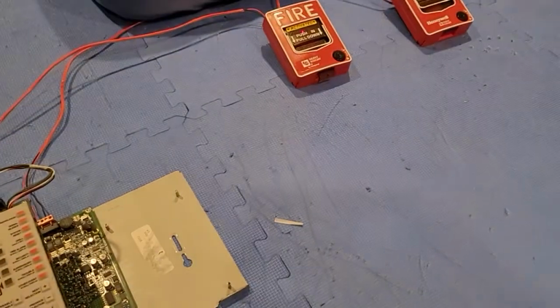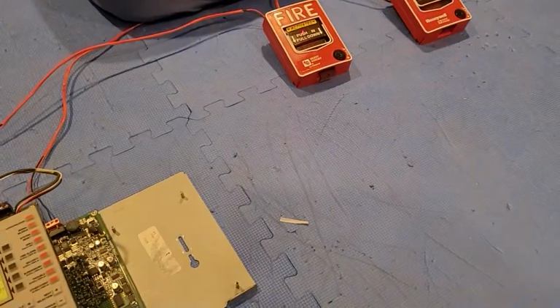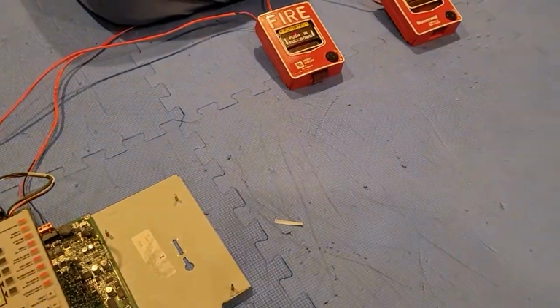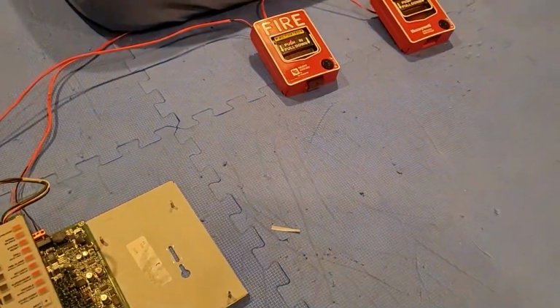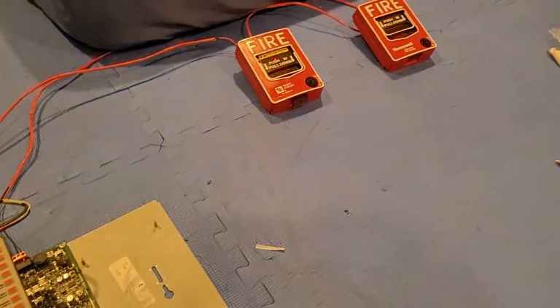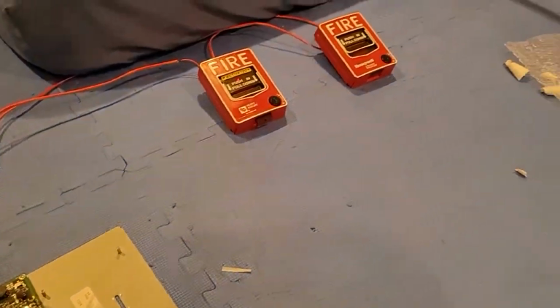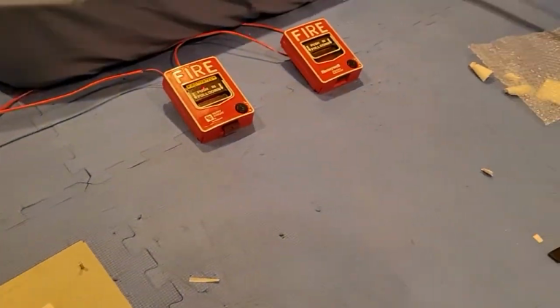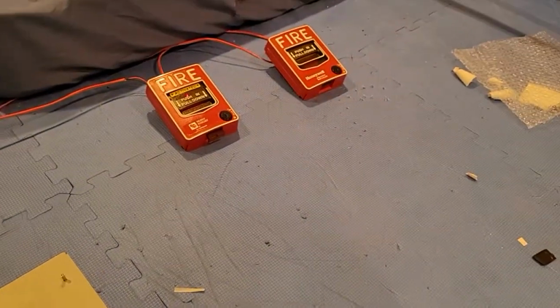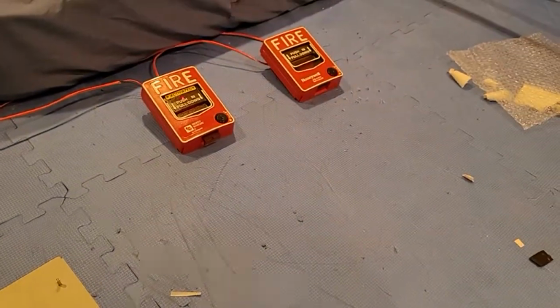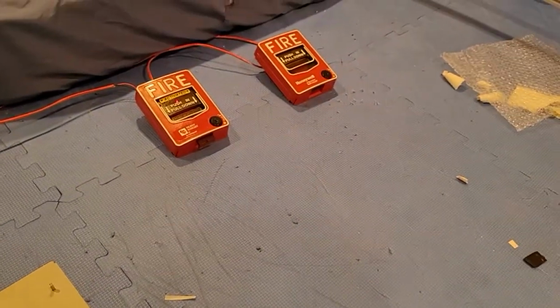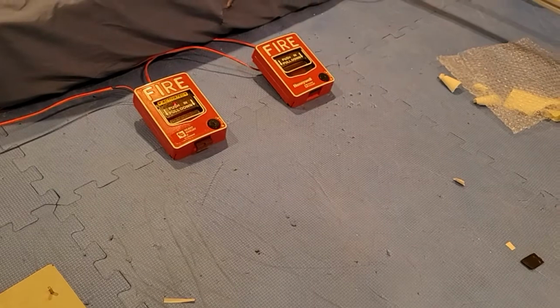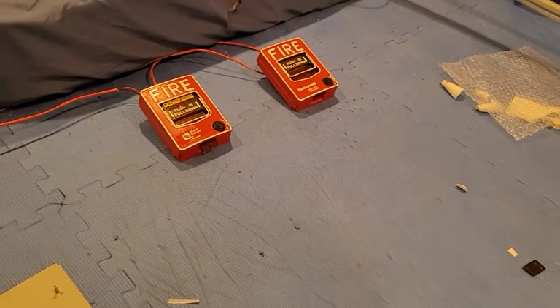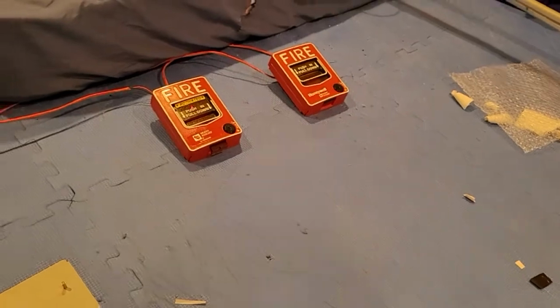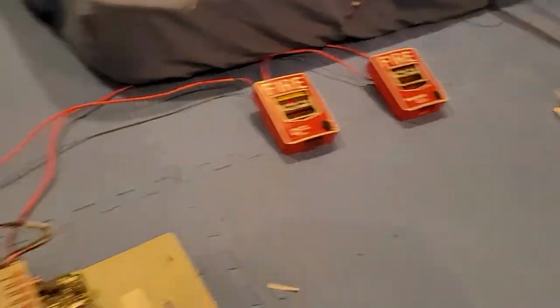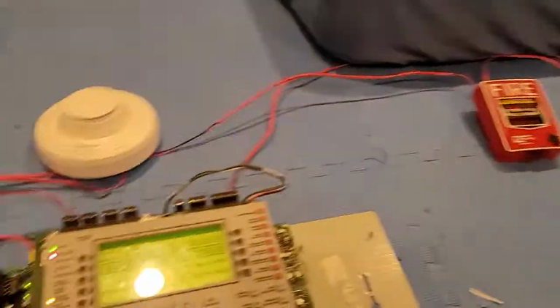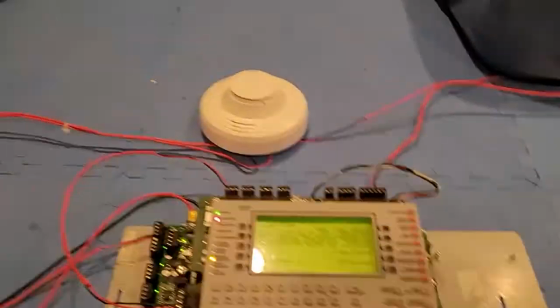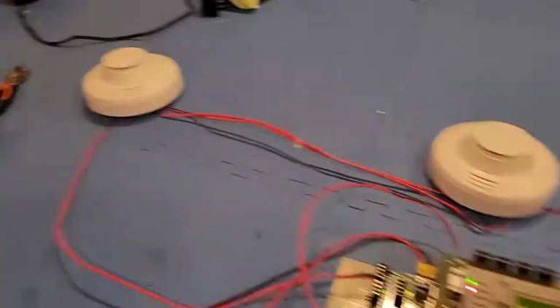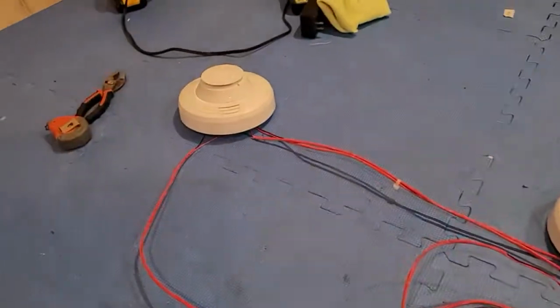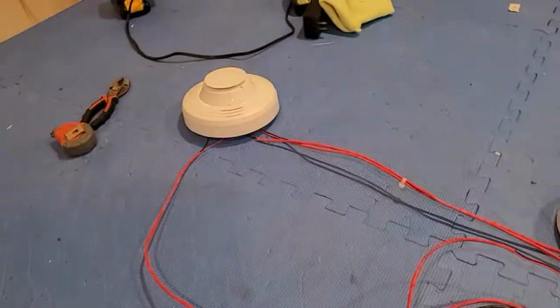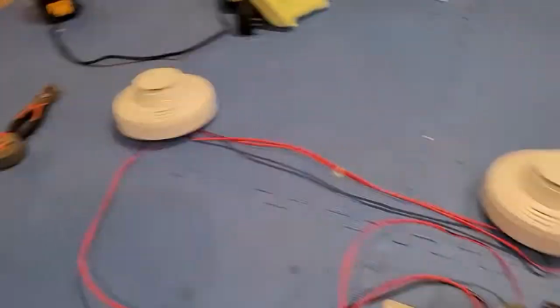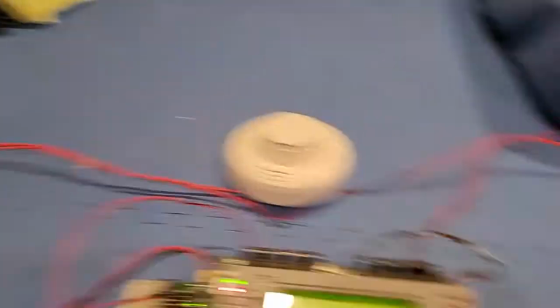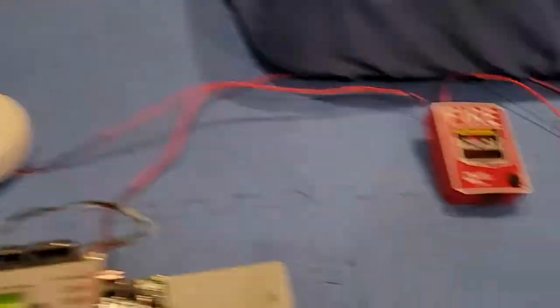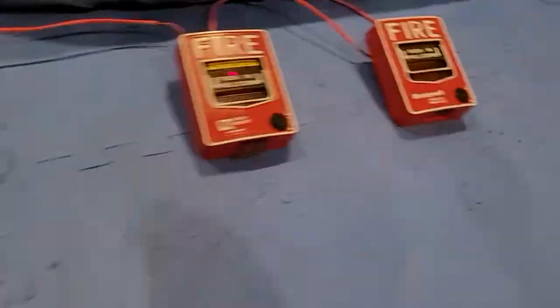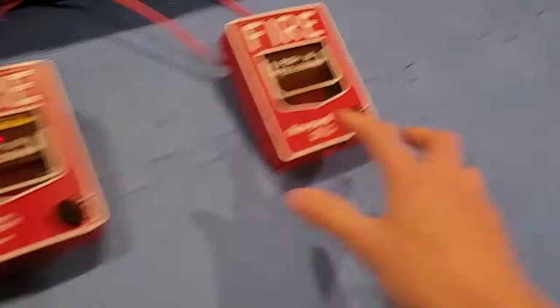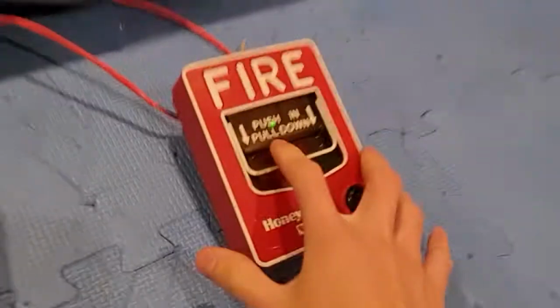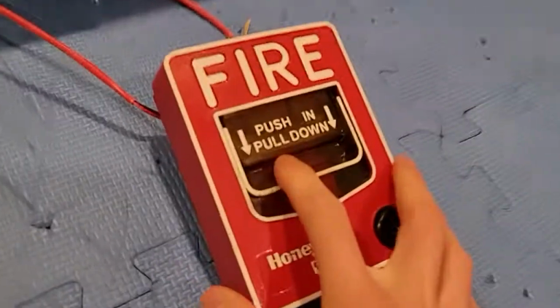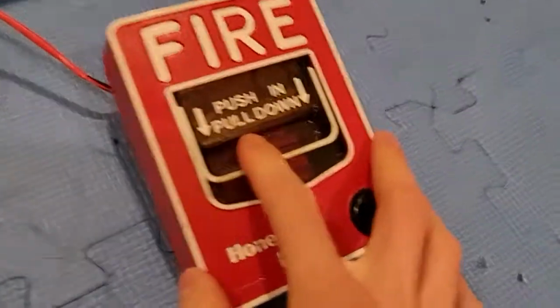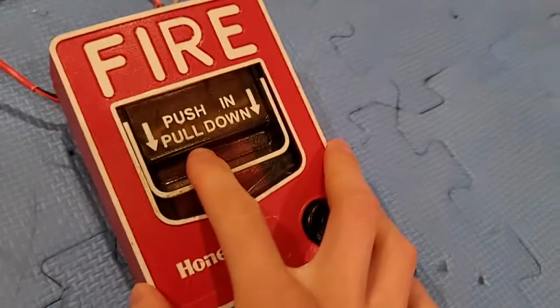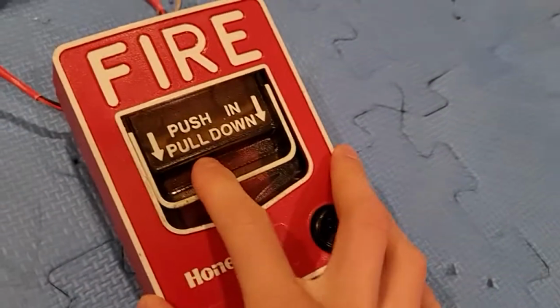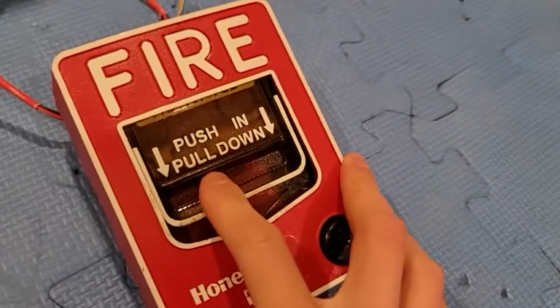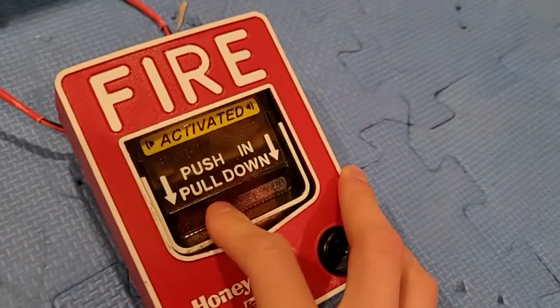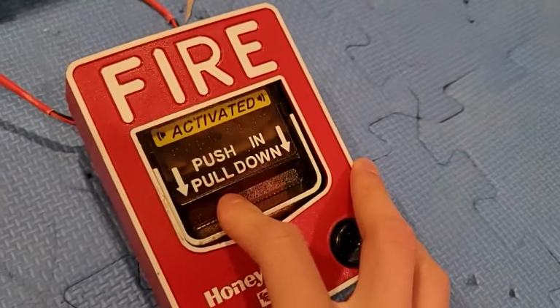We could do the other pull station and then we'll do that one right there. Push in, pull down.